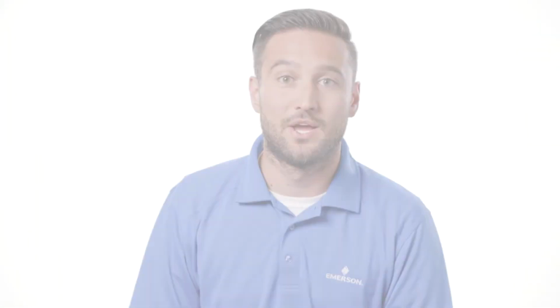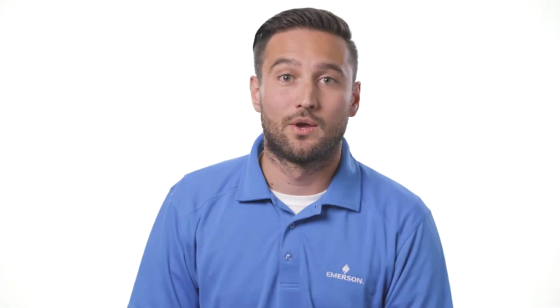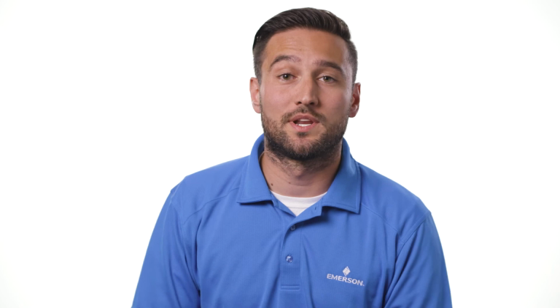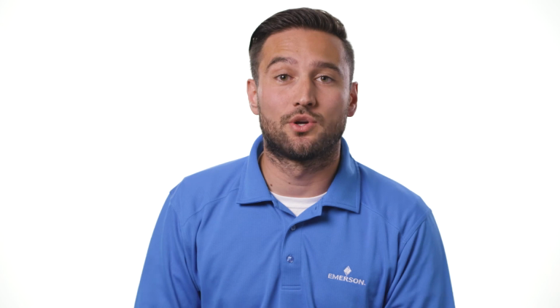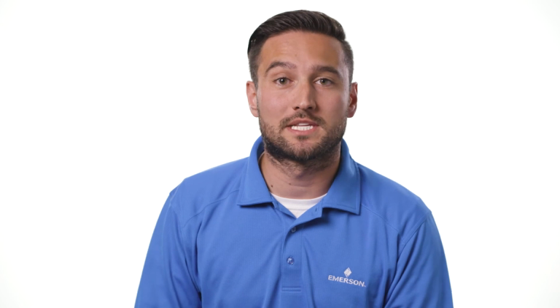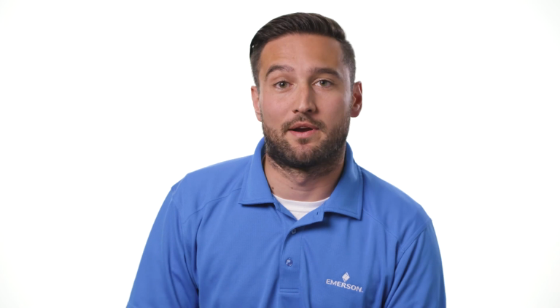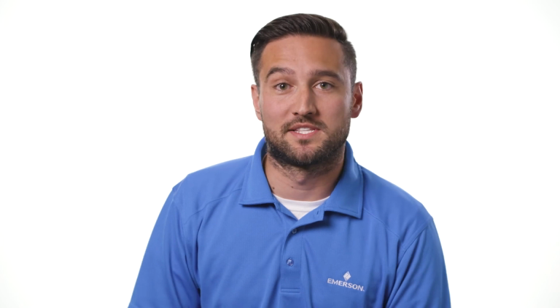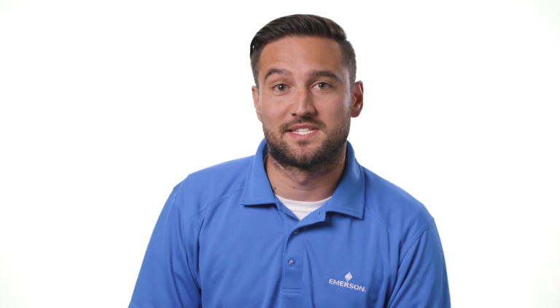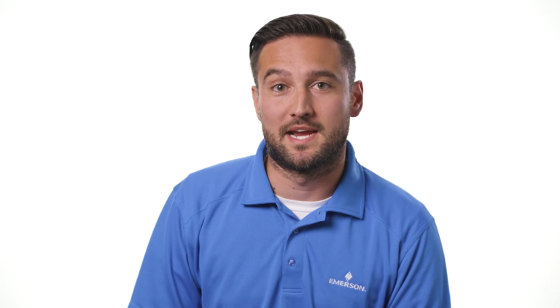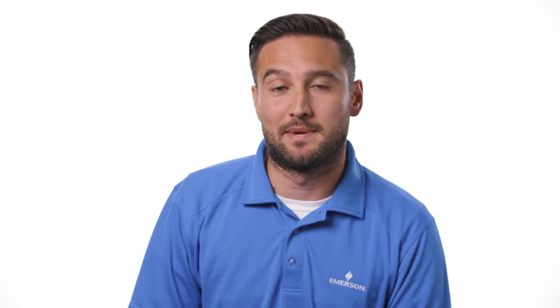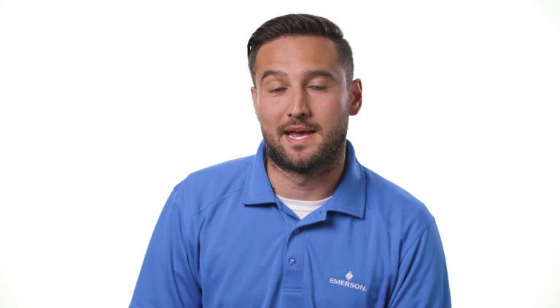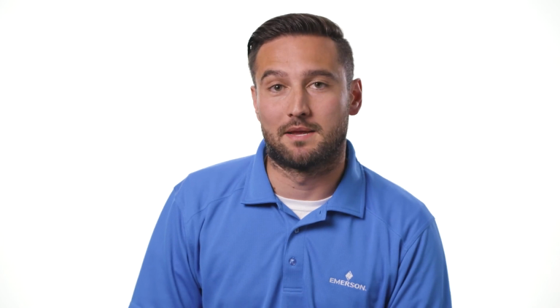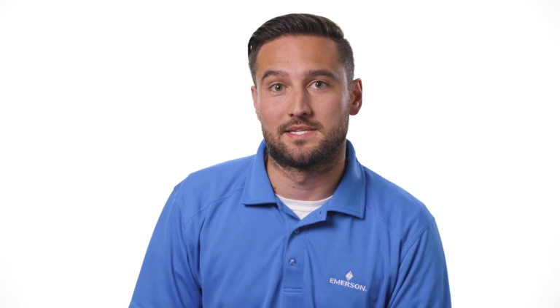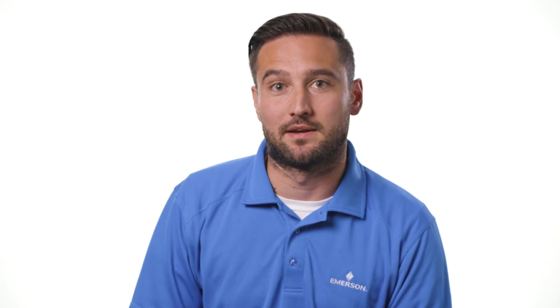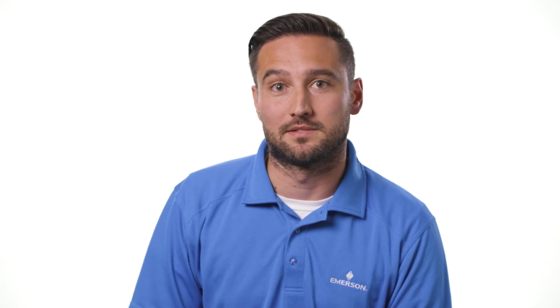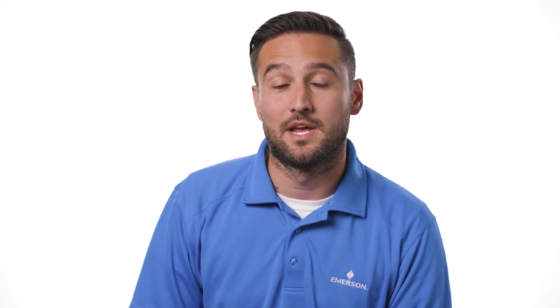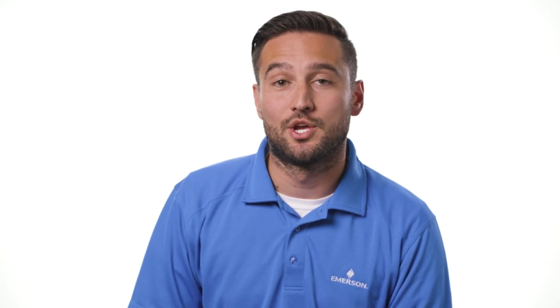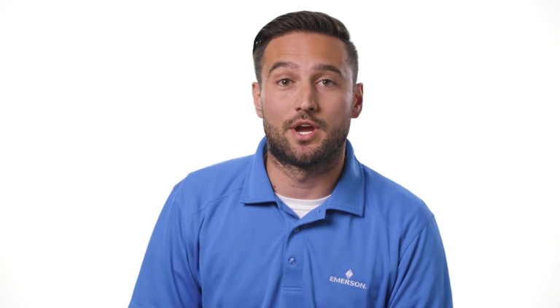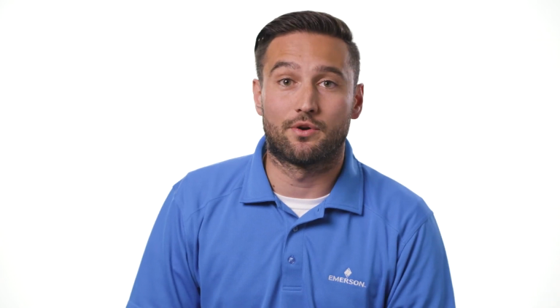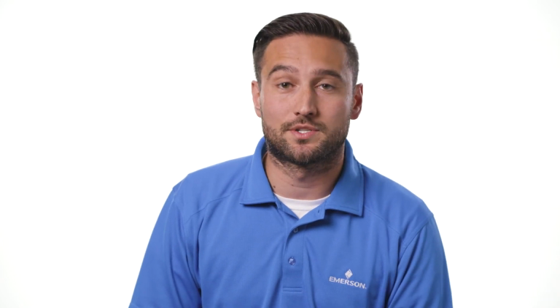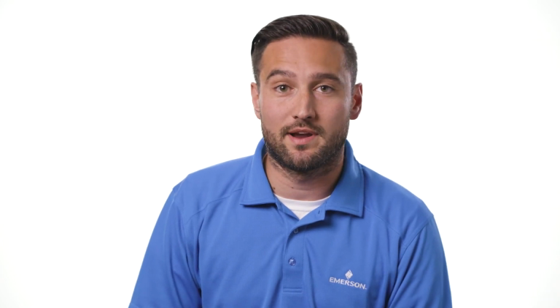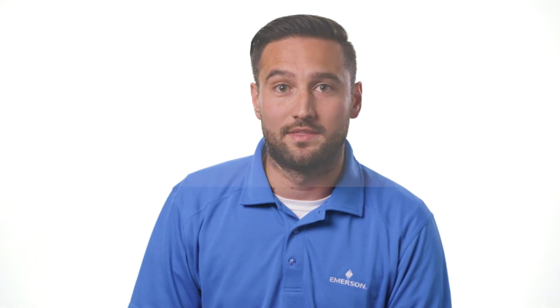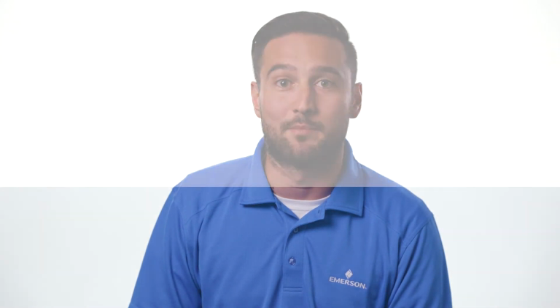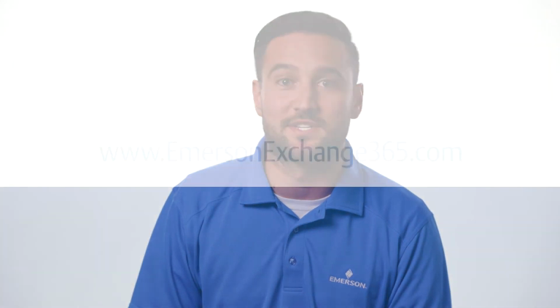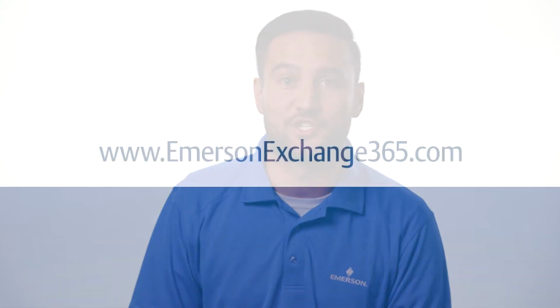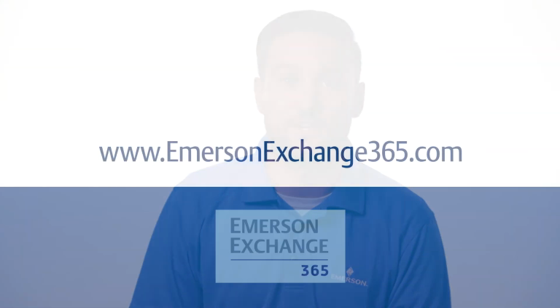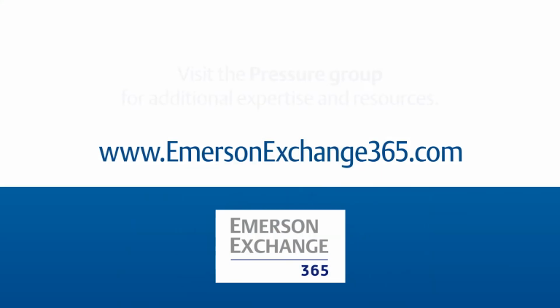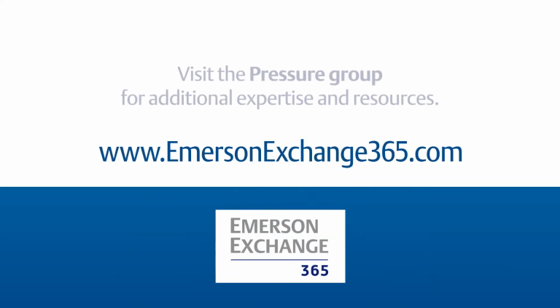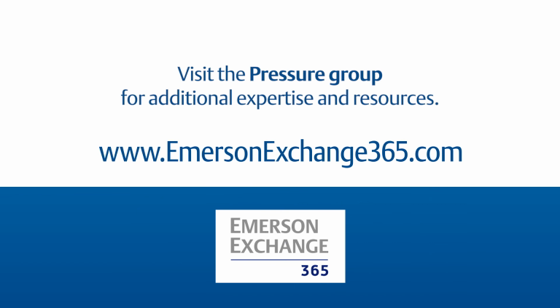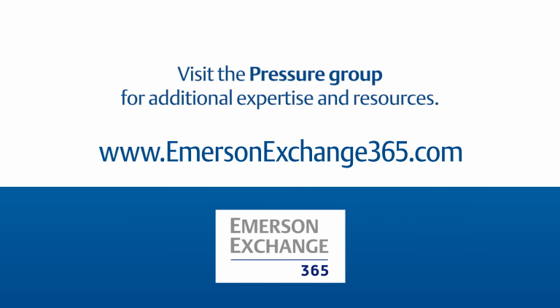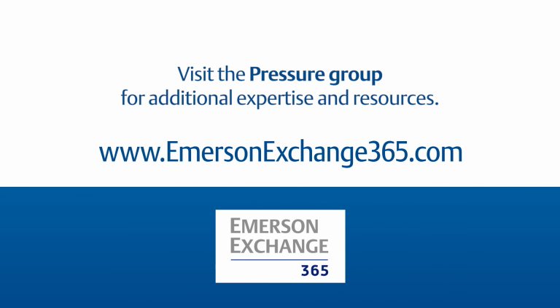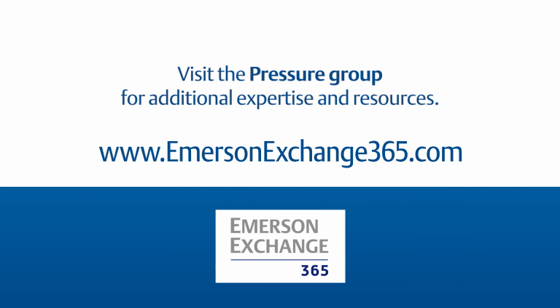What is your experience with CIP-SIP cycles? Share your story on the Emerson Exchange 365 Community.